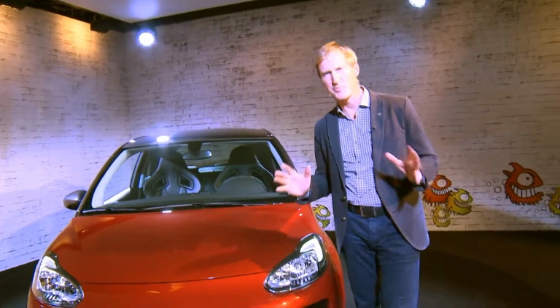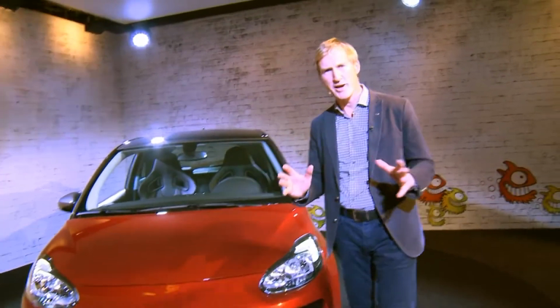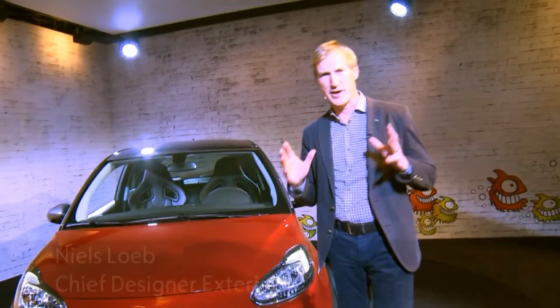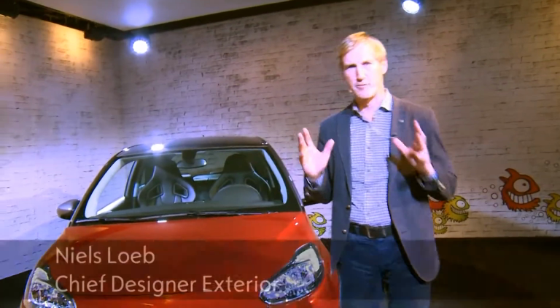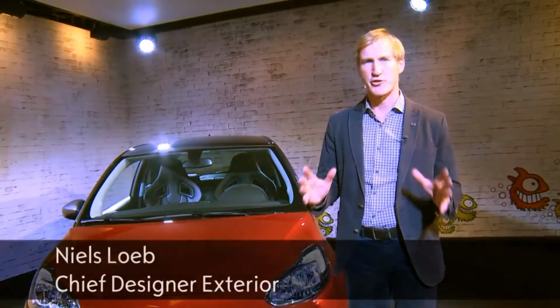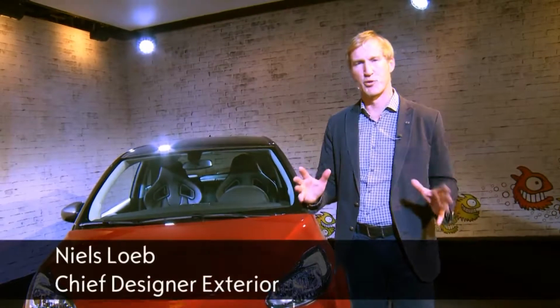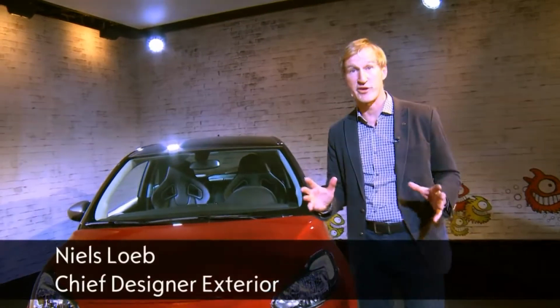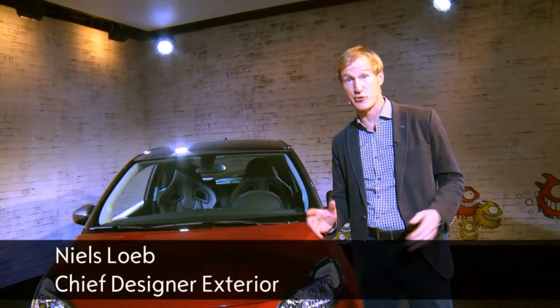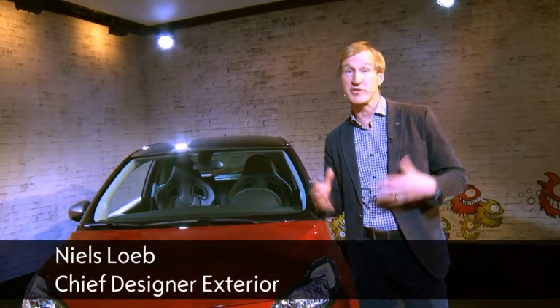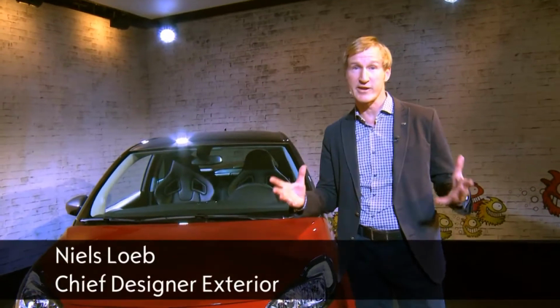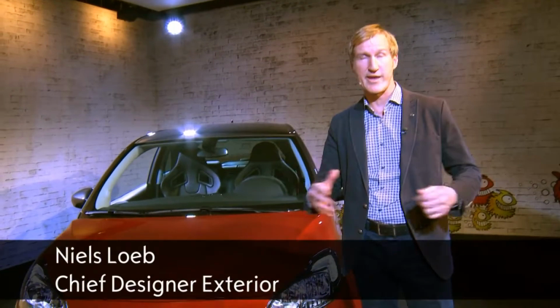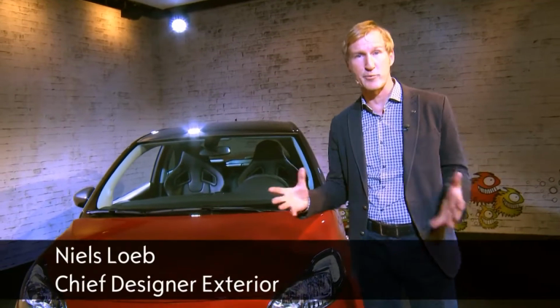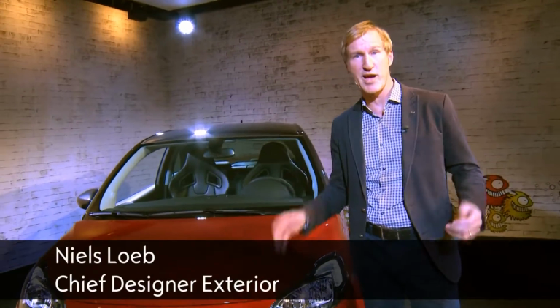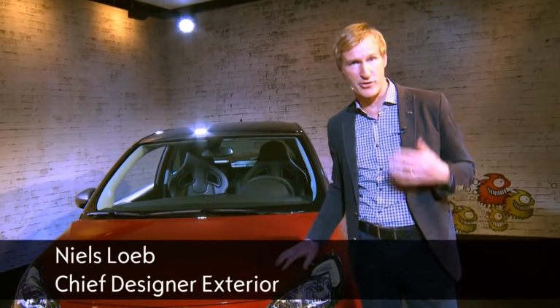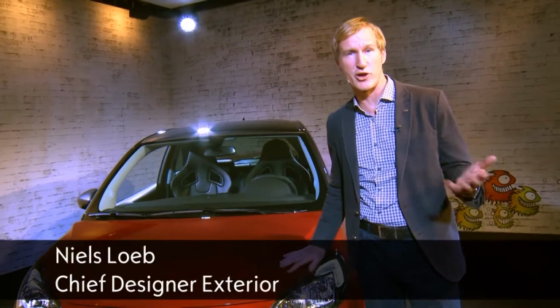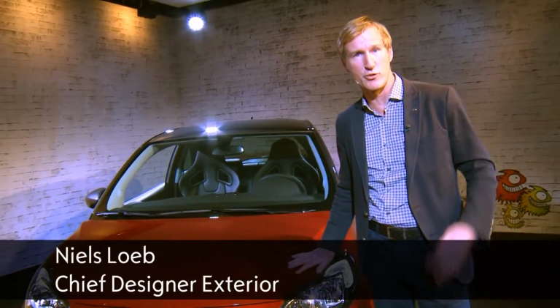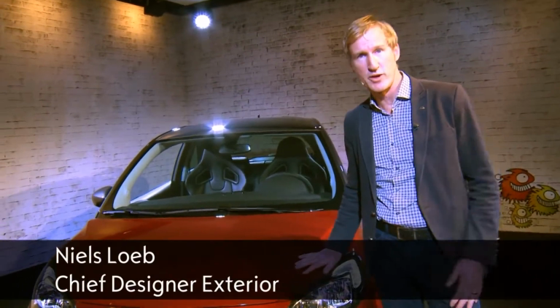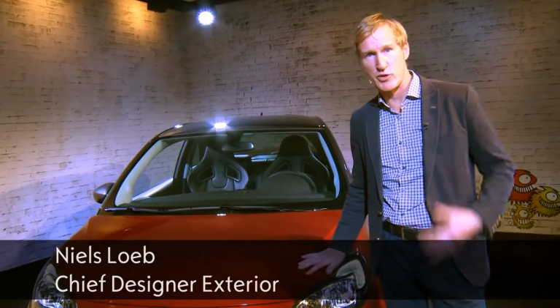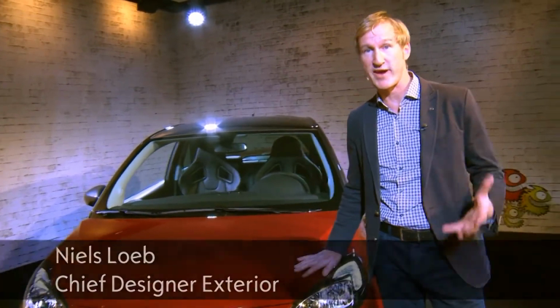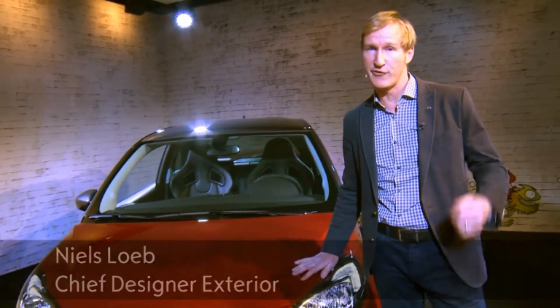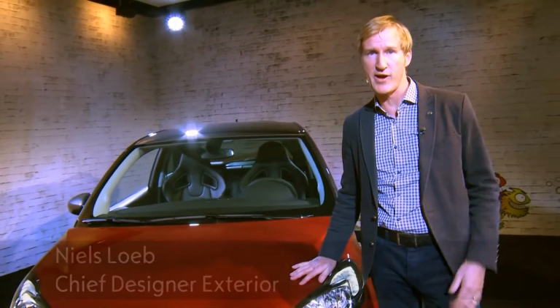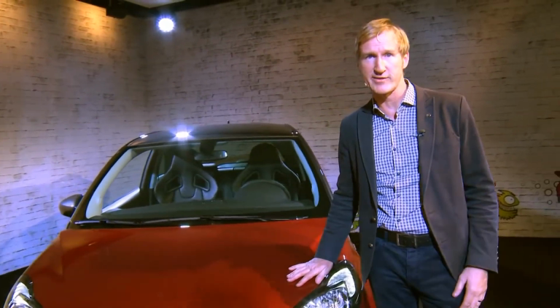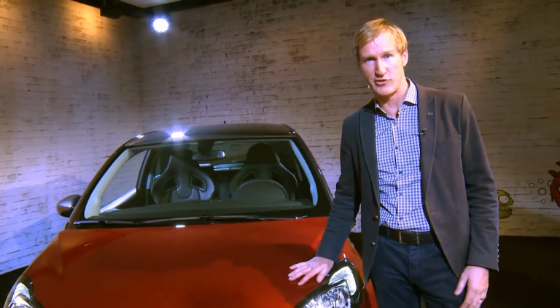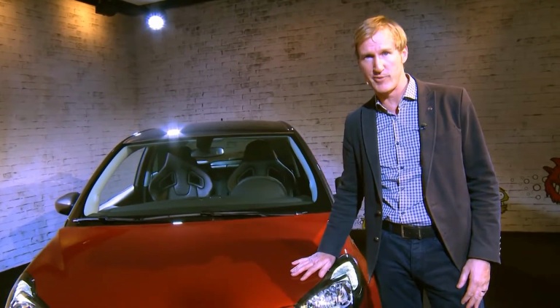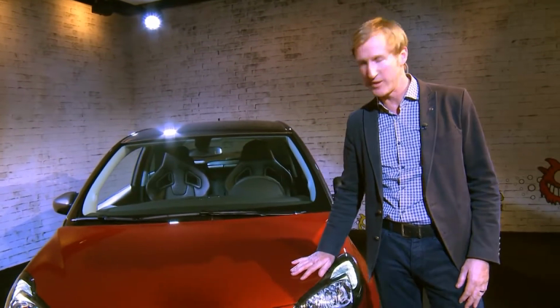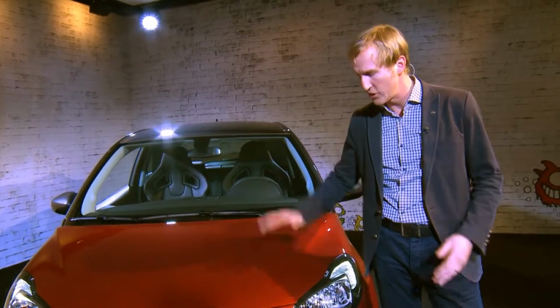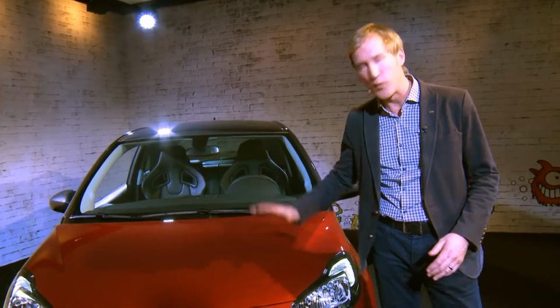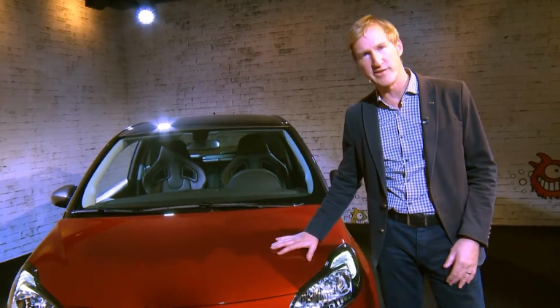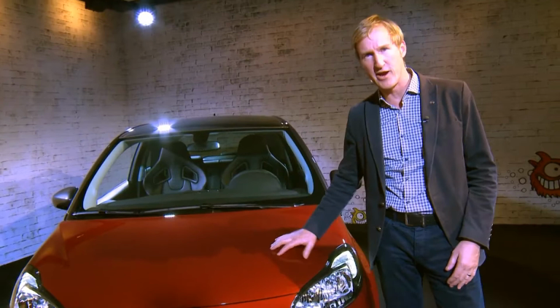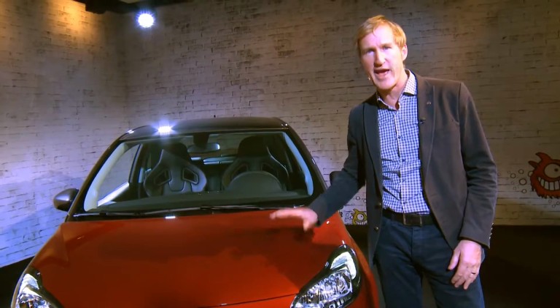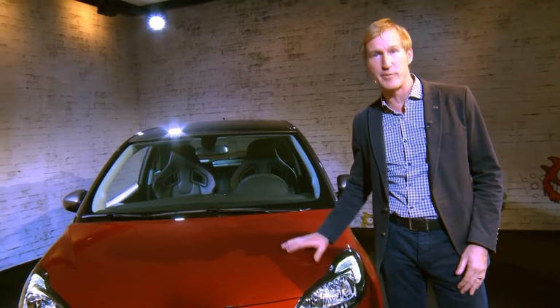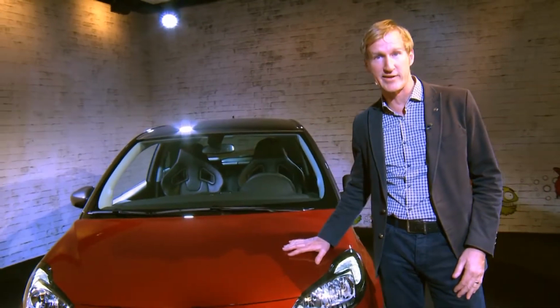Inspired by our motorsports history, and particularly the Adam Cup that we race in France and Germany, we designed the Adam S.